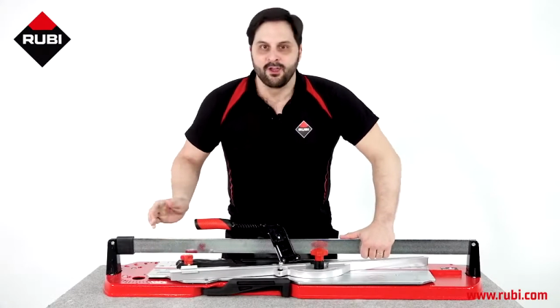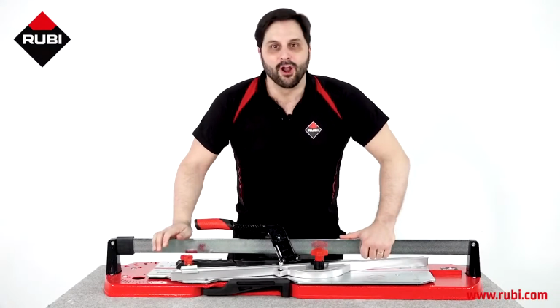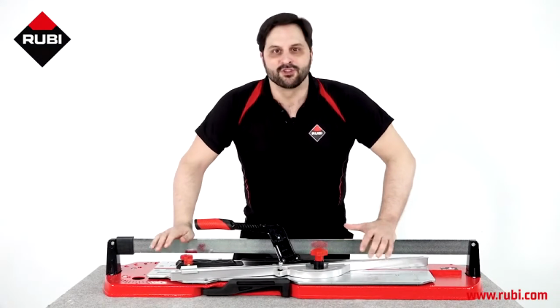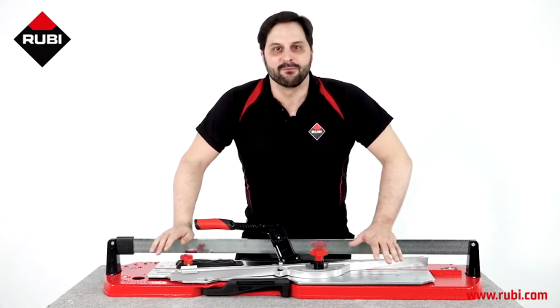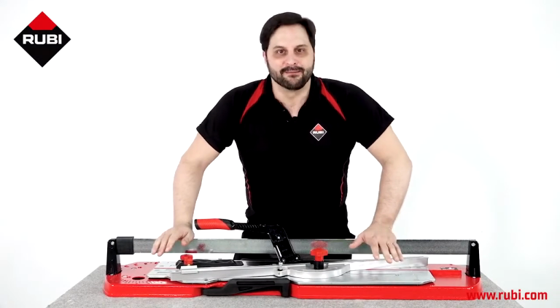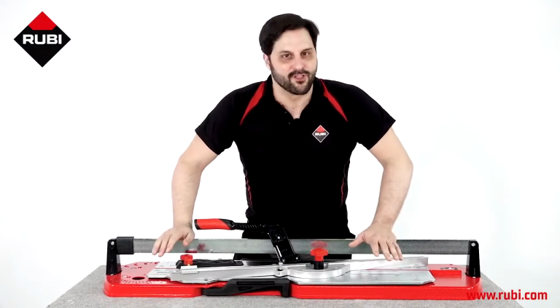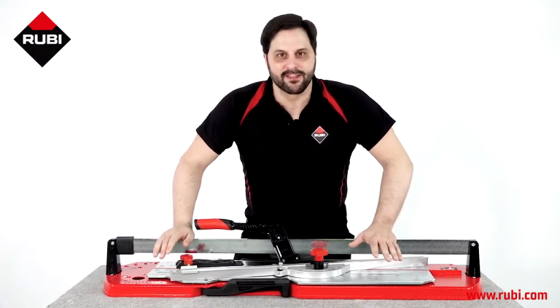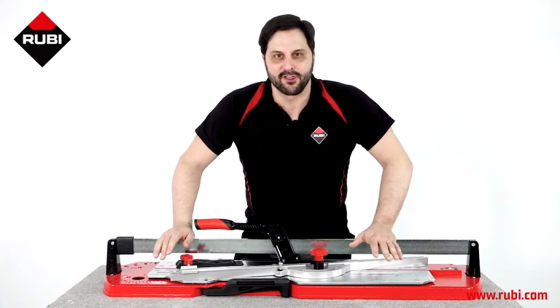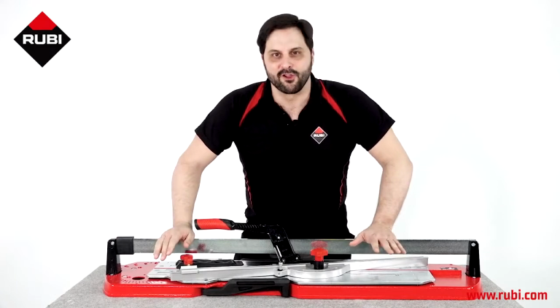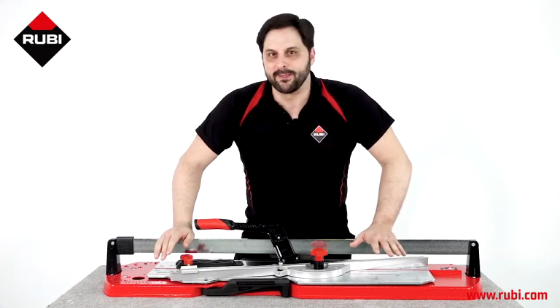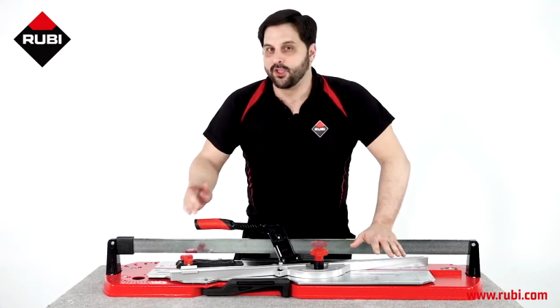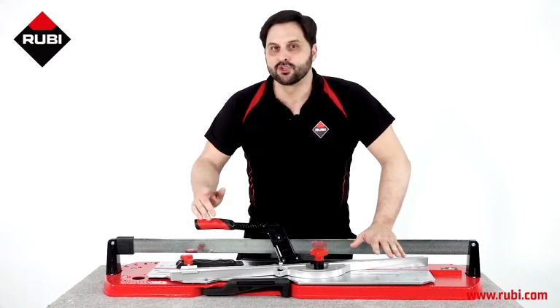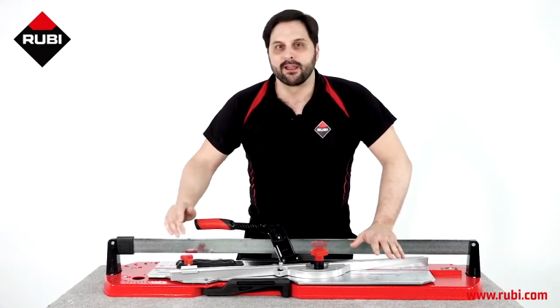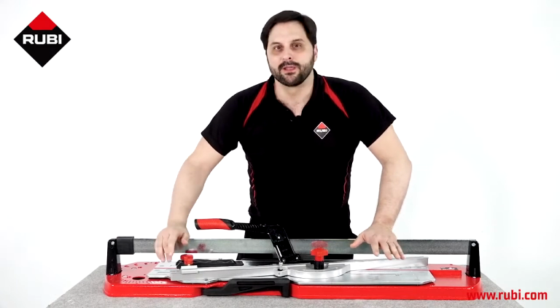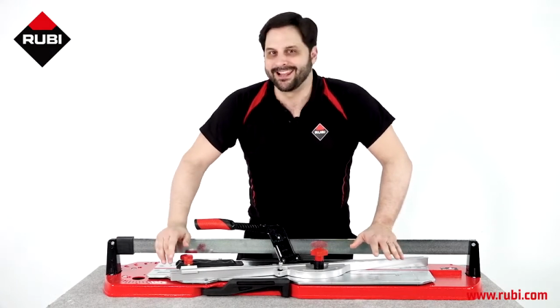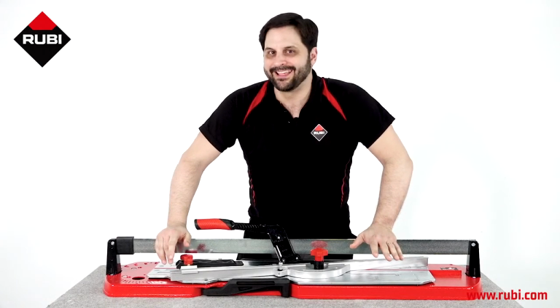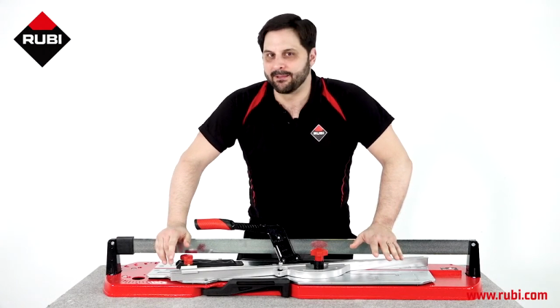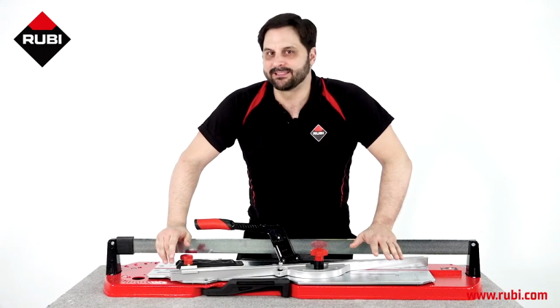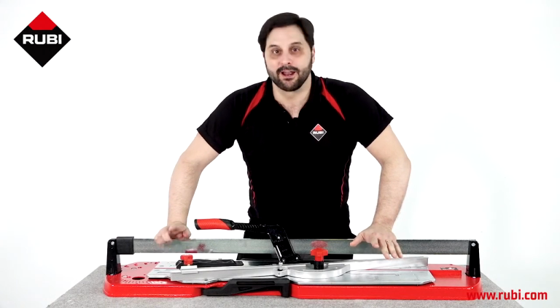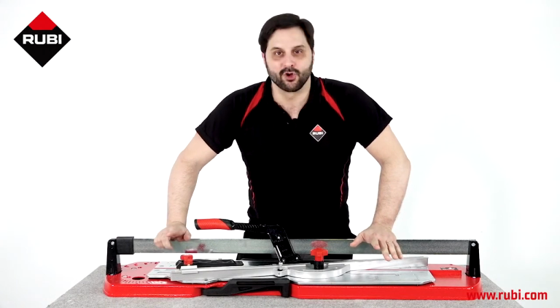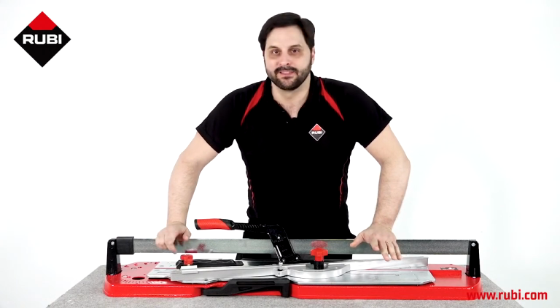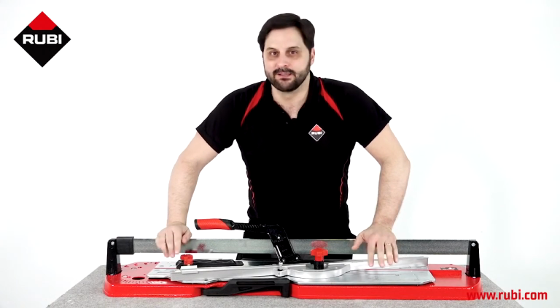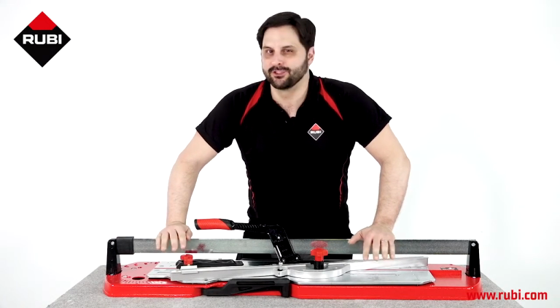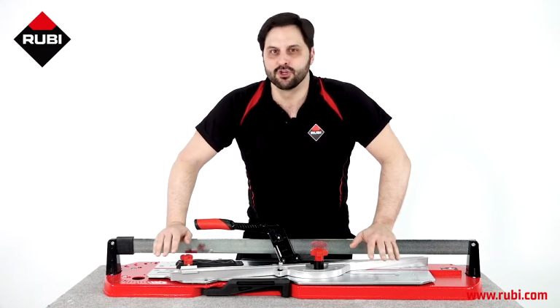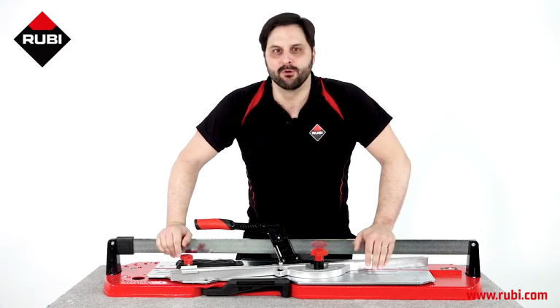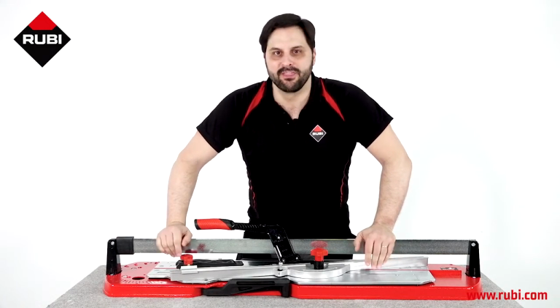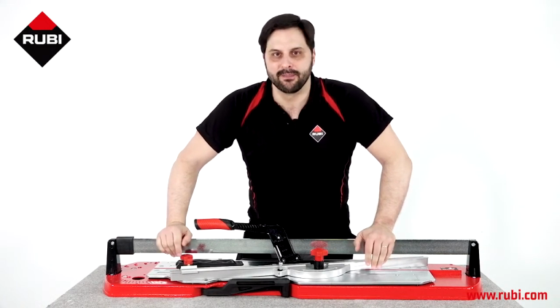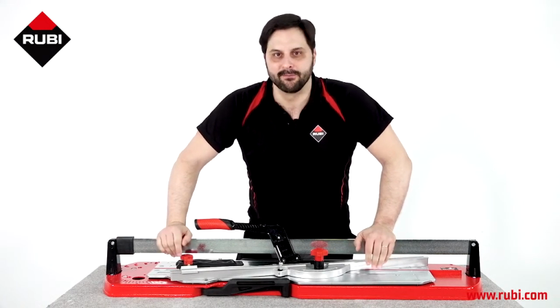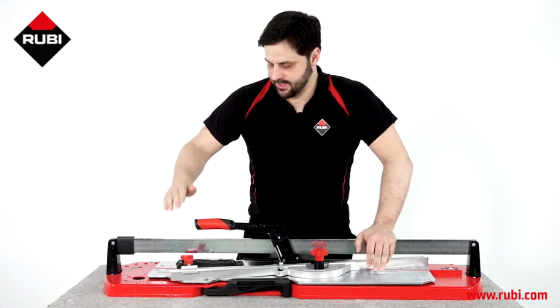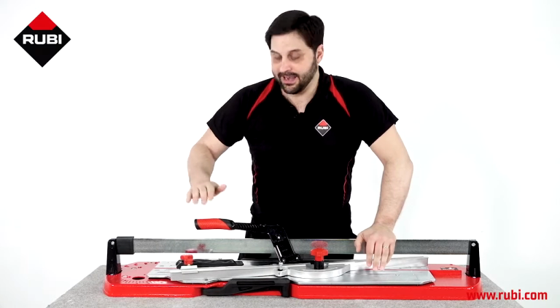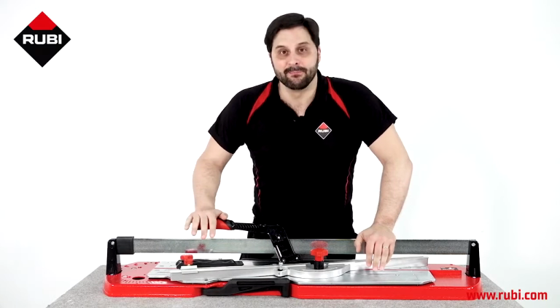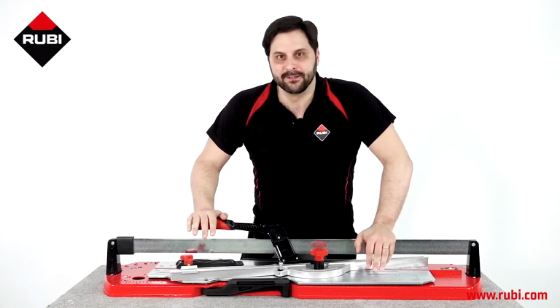Hola, soy Albert, demostrador internacional de Rubí, y hoy os hablaré de una excelente herramienta para el corte intensivo de todo tipo de cerámica: la TPT.